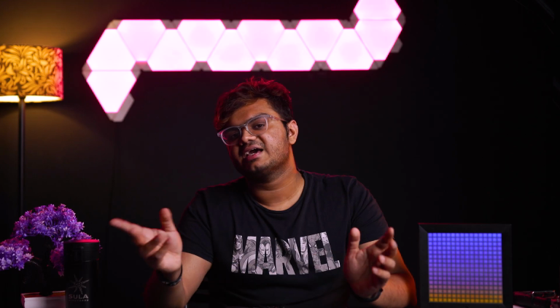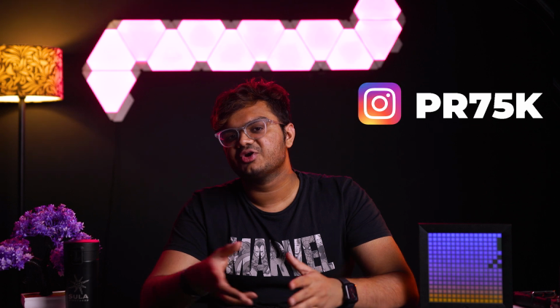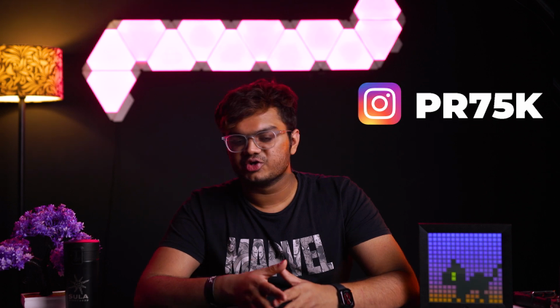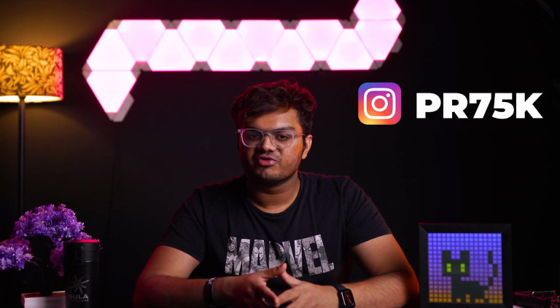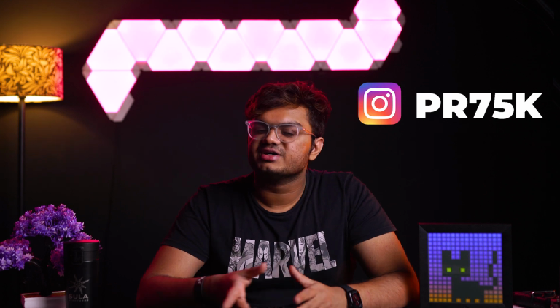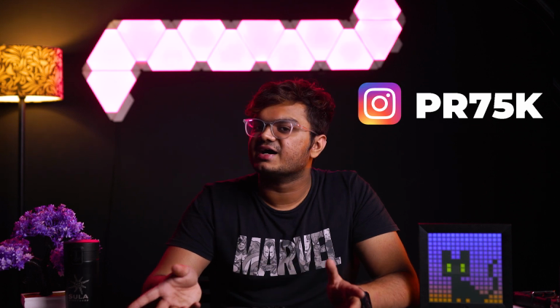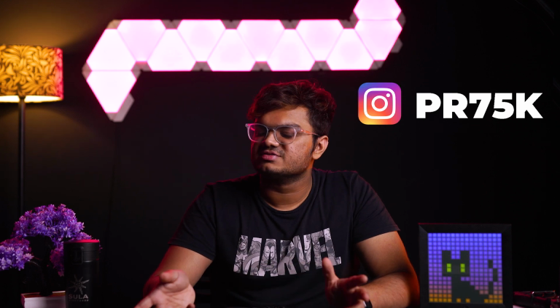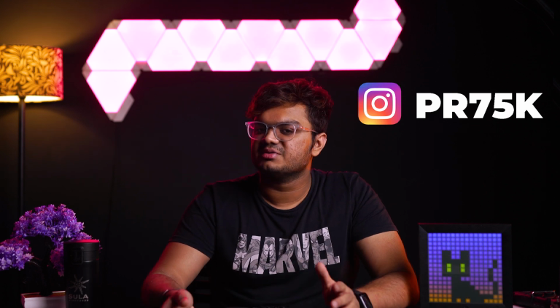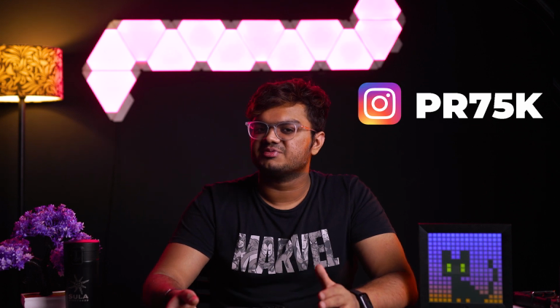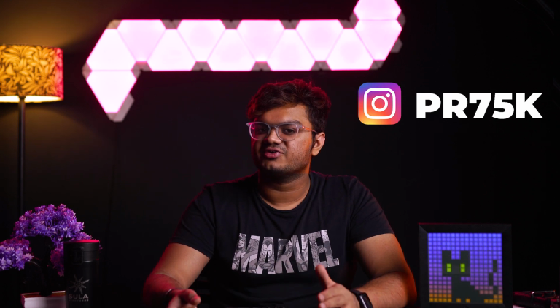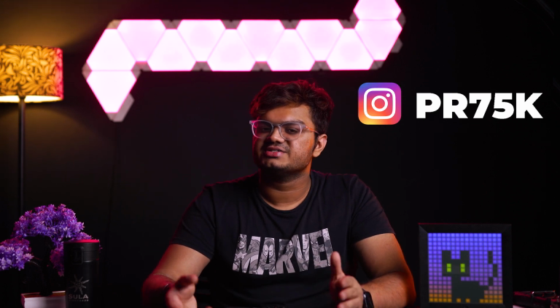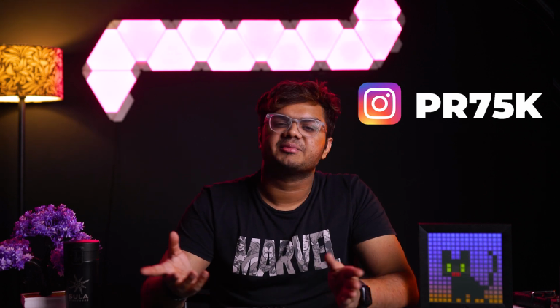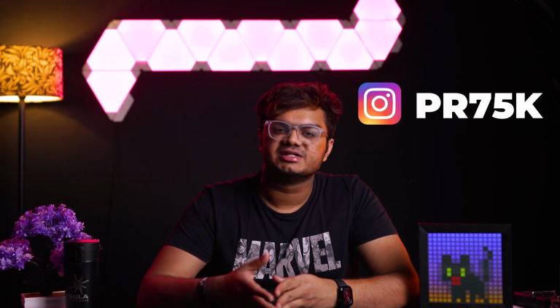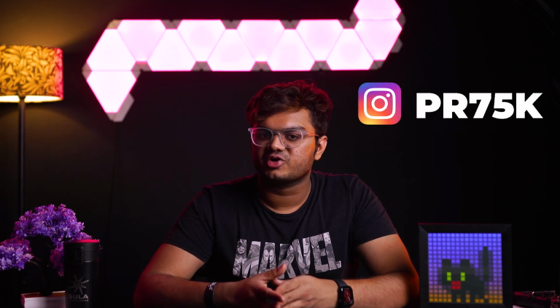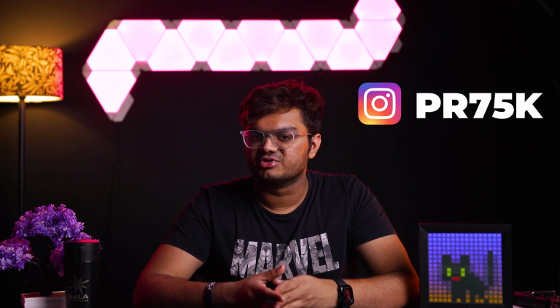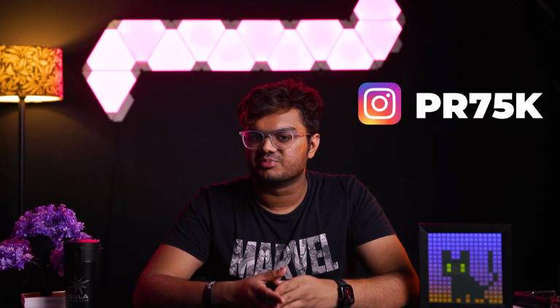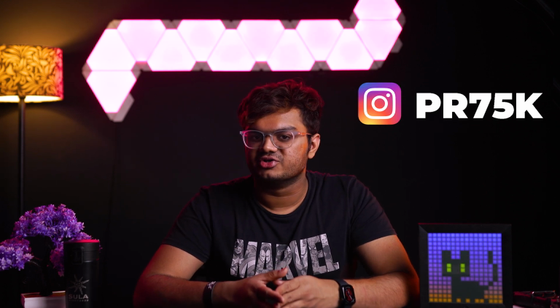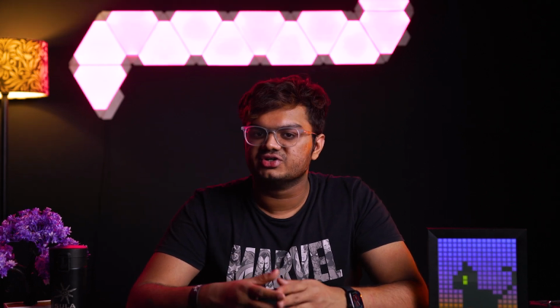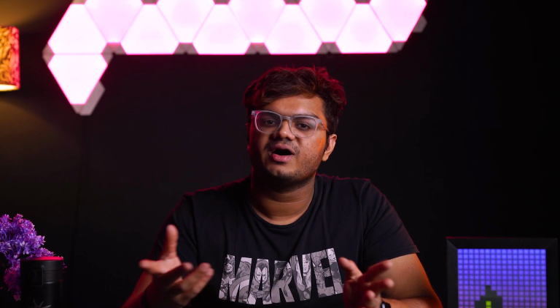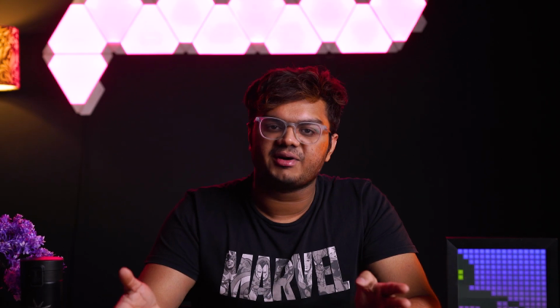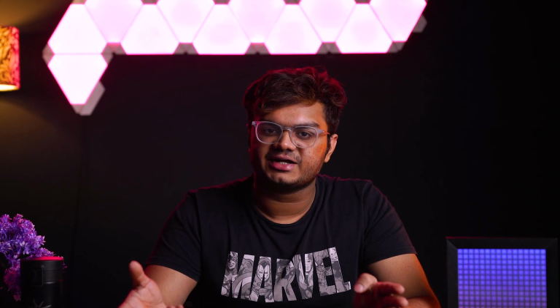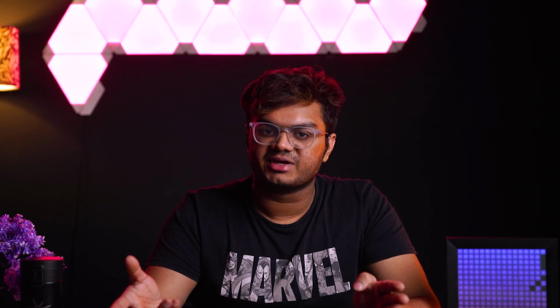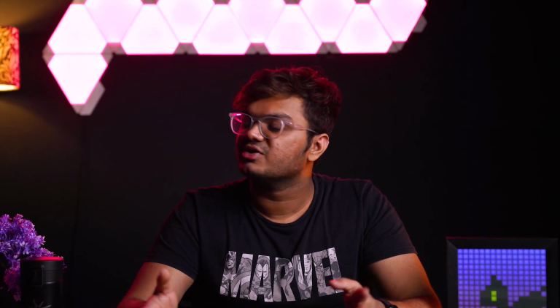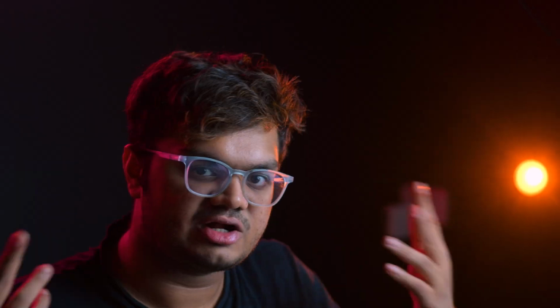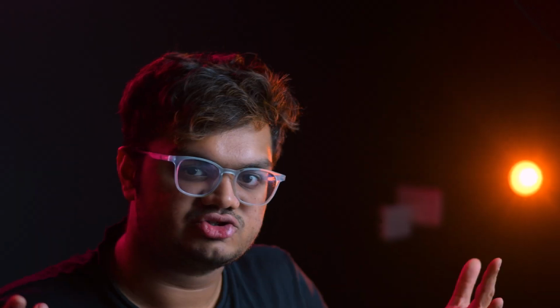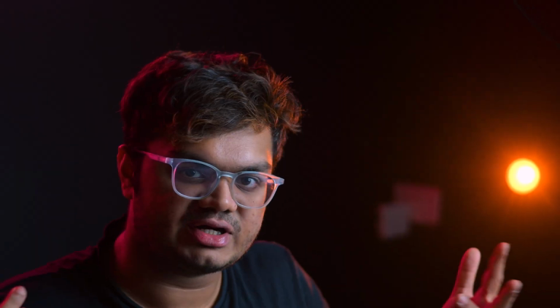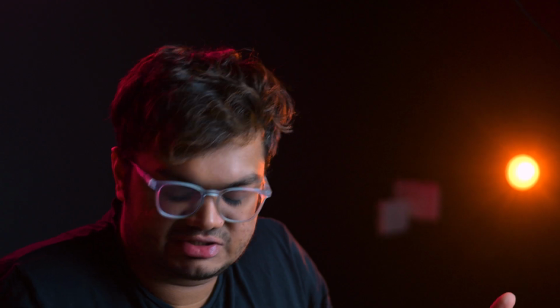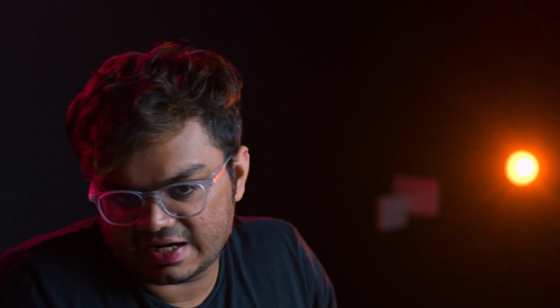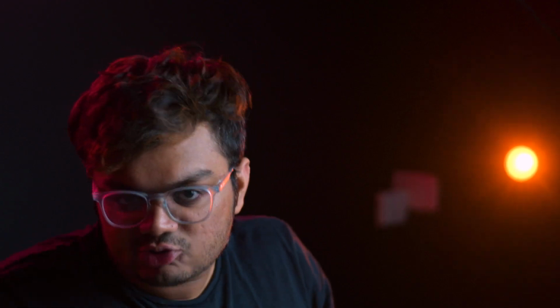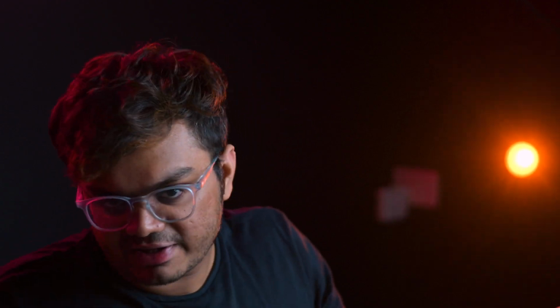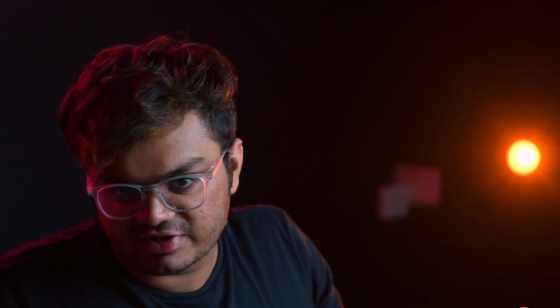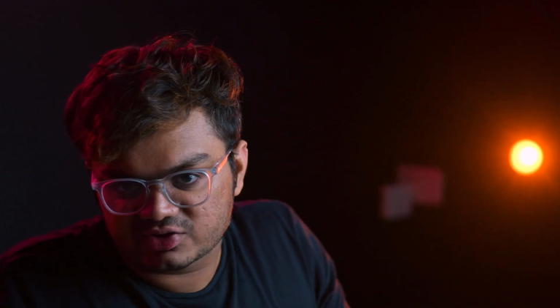In case you're new over here, hey guys, my name is Prithviraj. I'm an electronic music producer, a part-time gamer, and also I try to make videos.